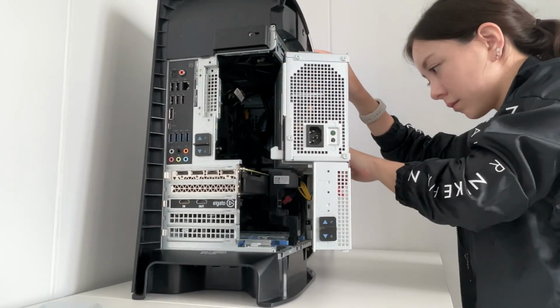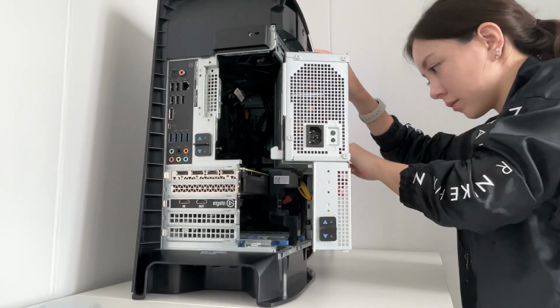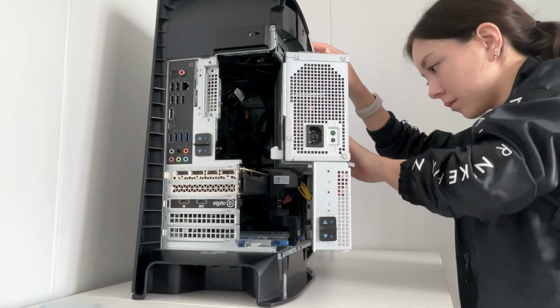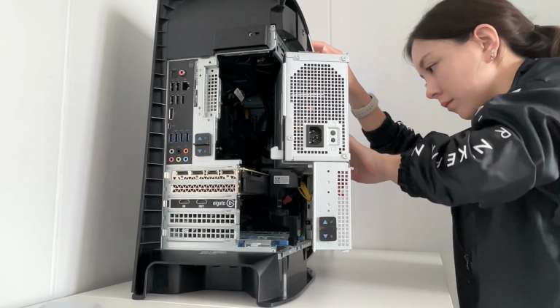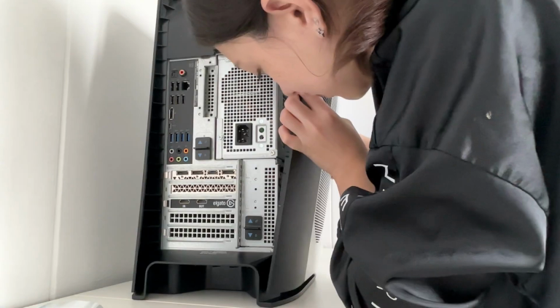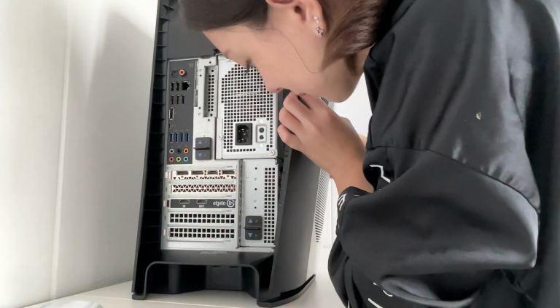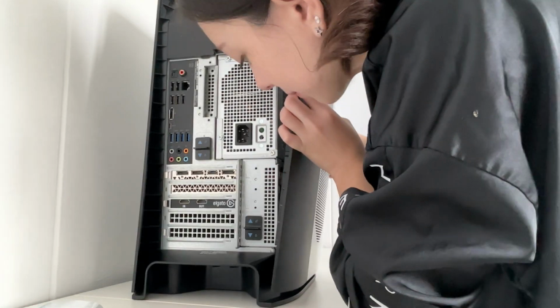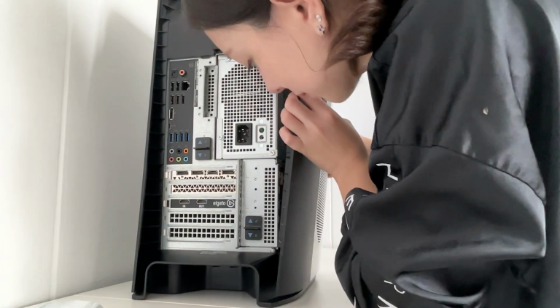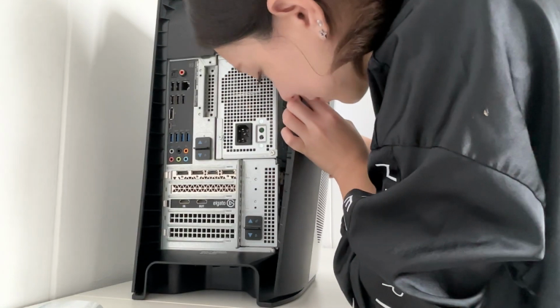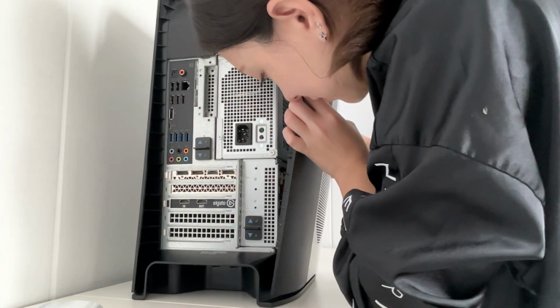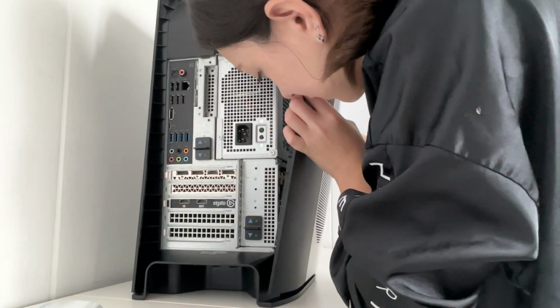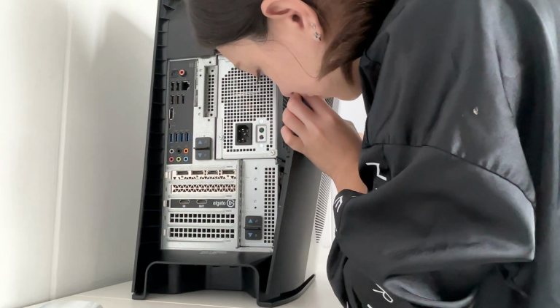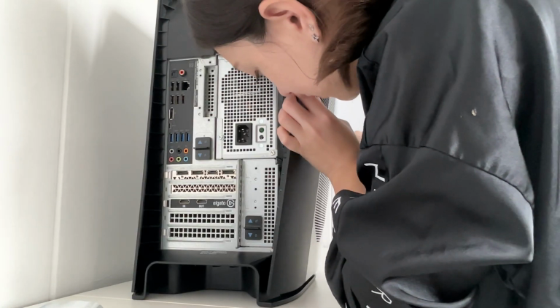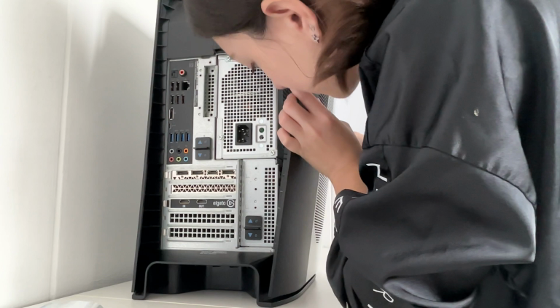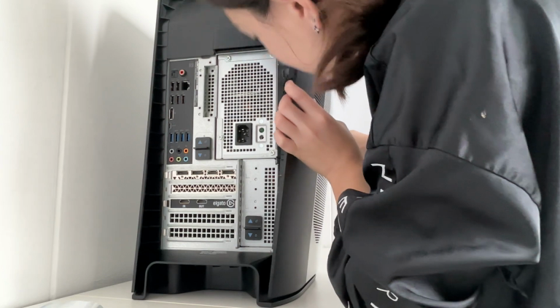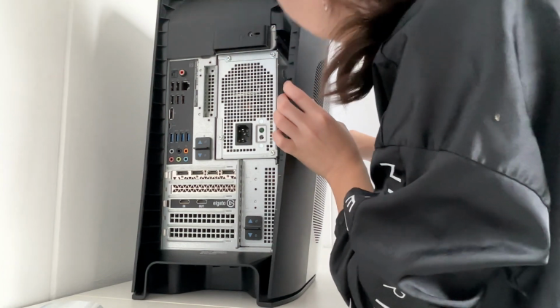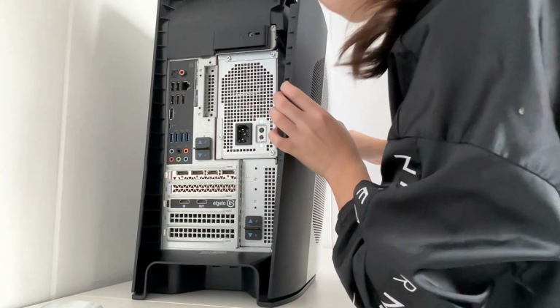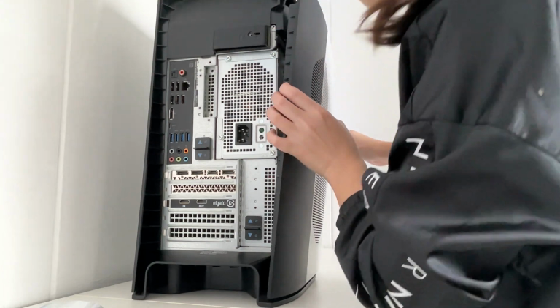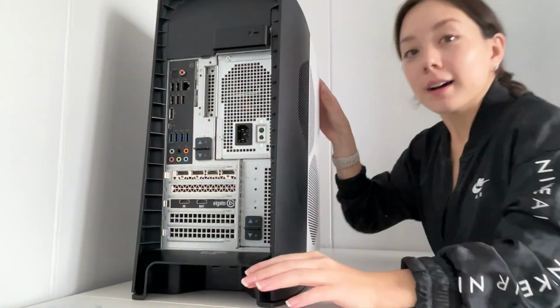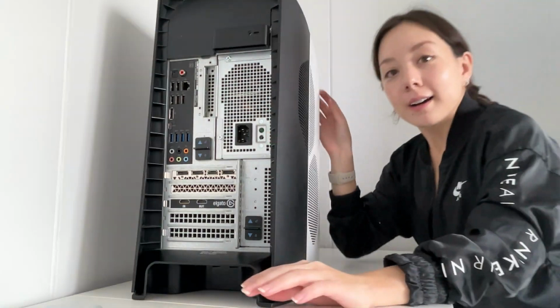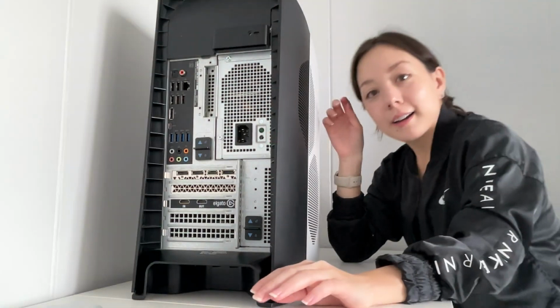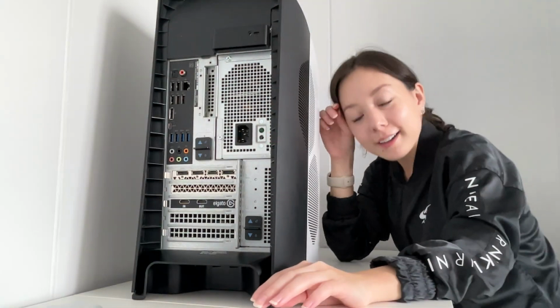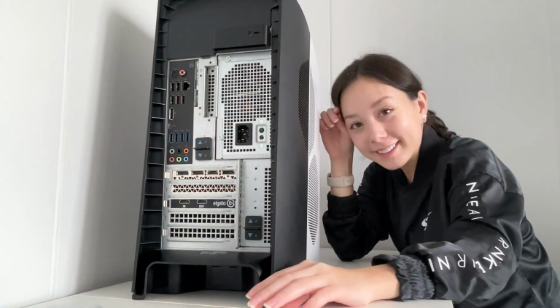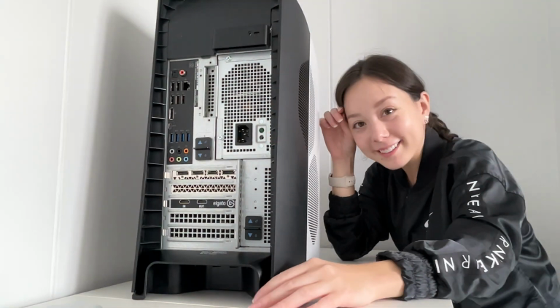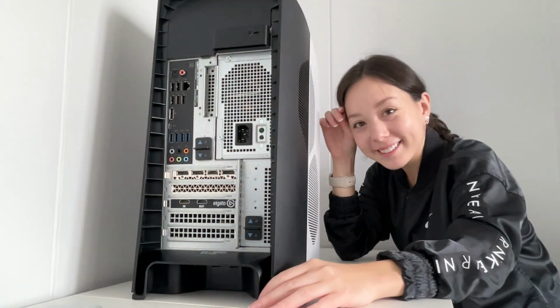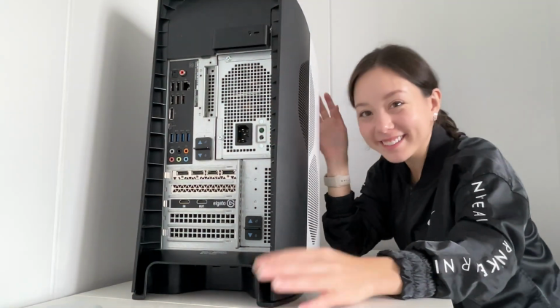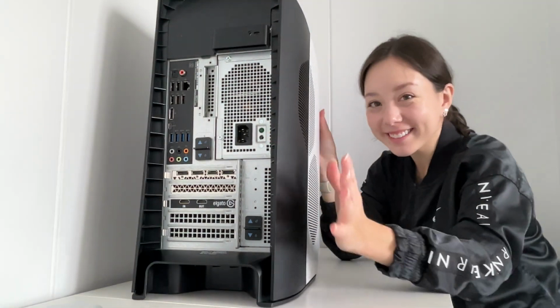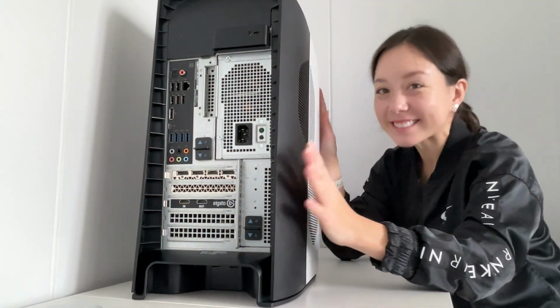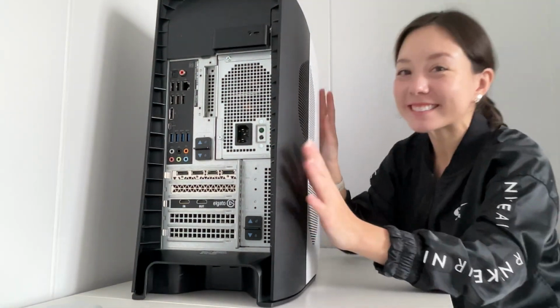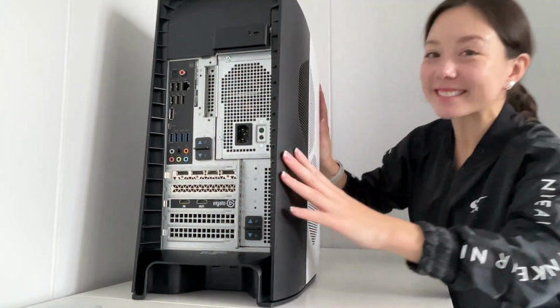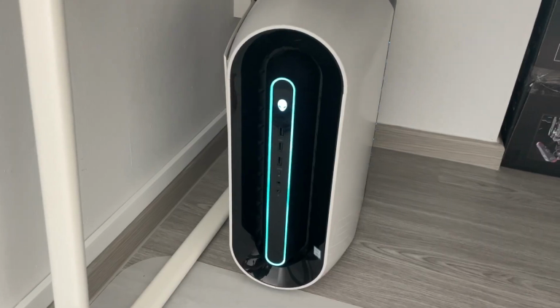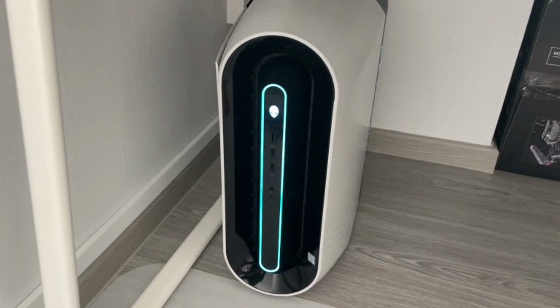Closing up the PC was also a bit more of a struggle, partly because that plastic piece is curved and I was just stressed about breaking anything.